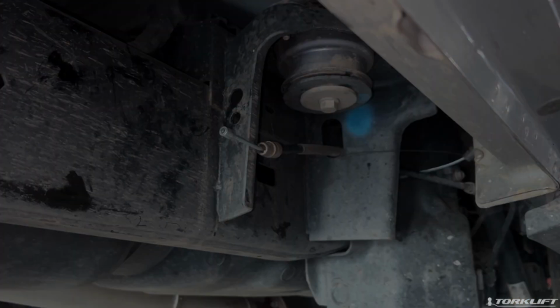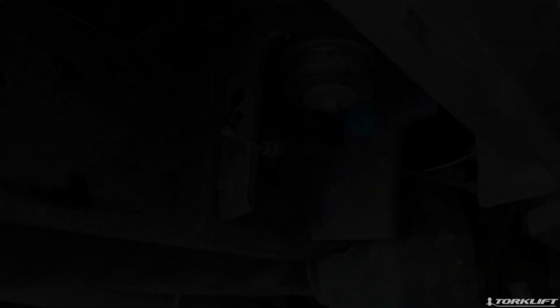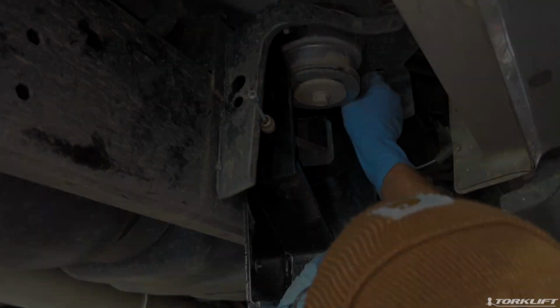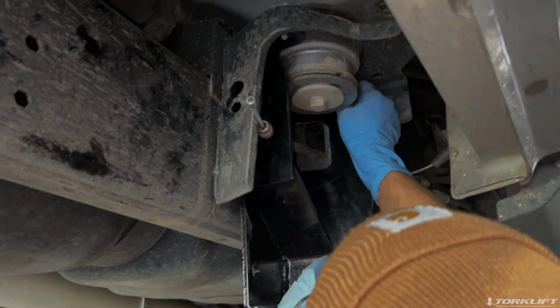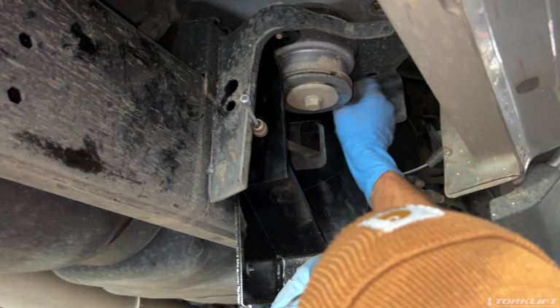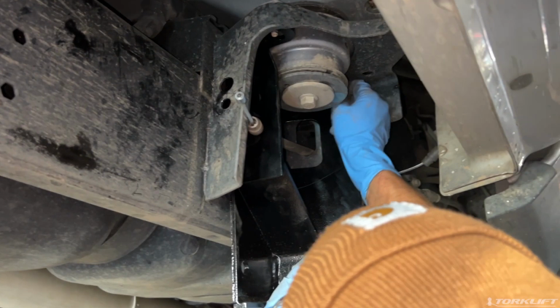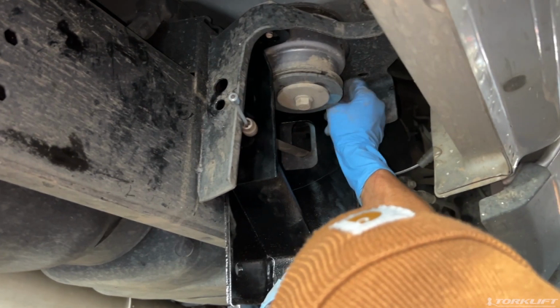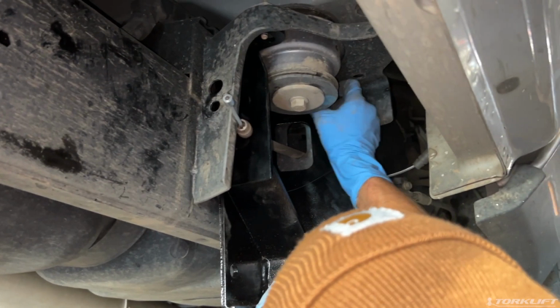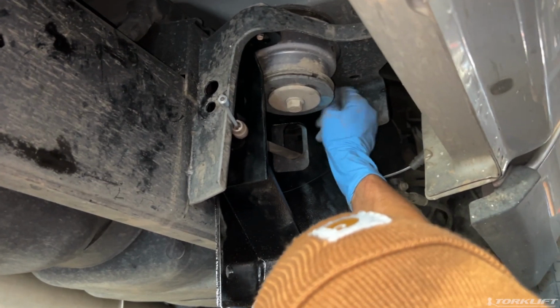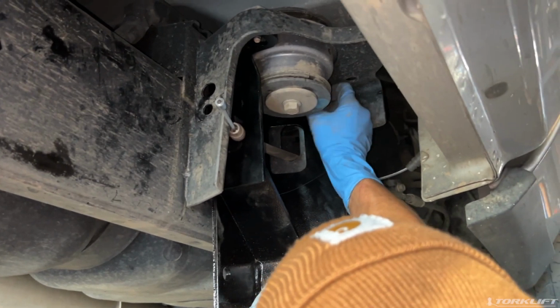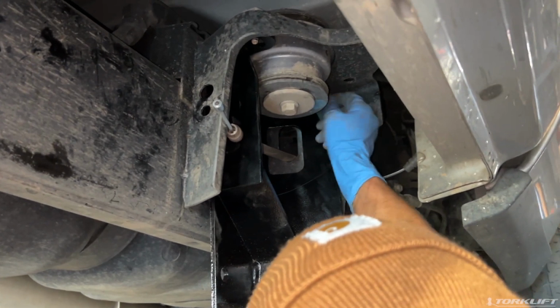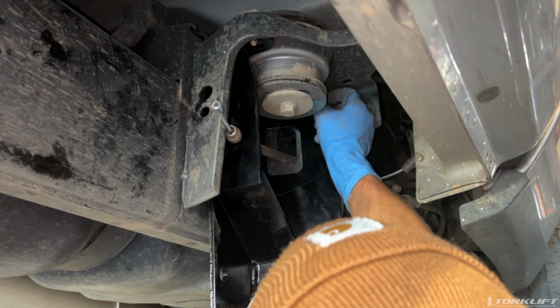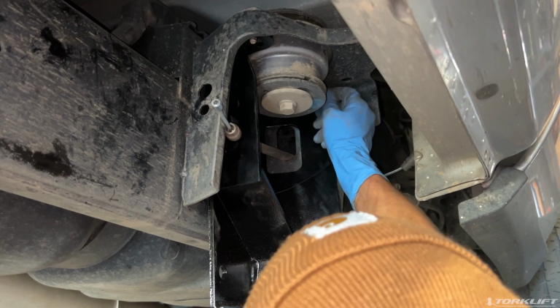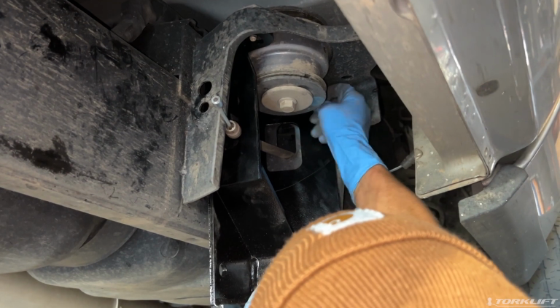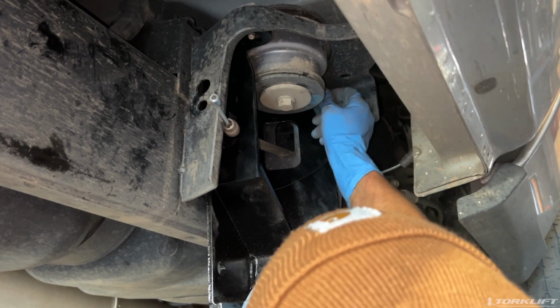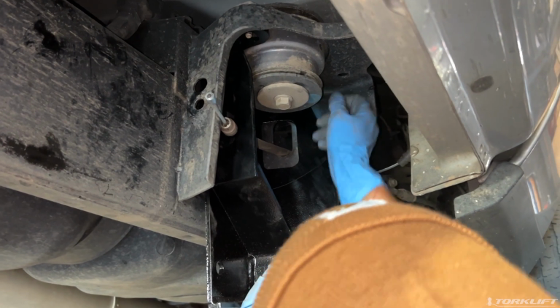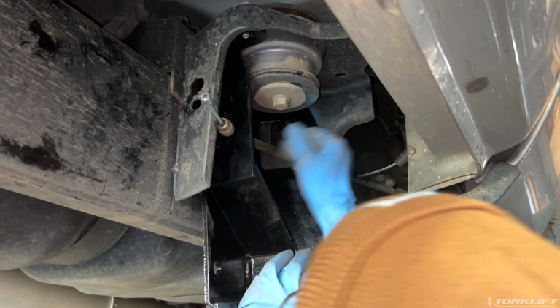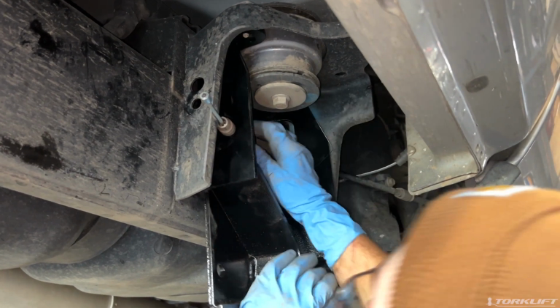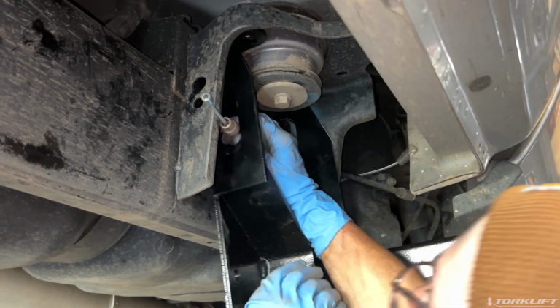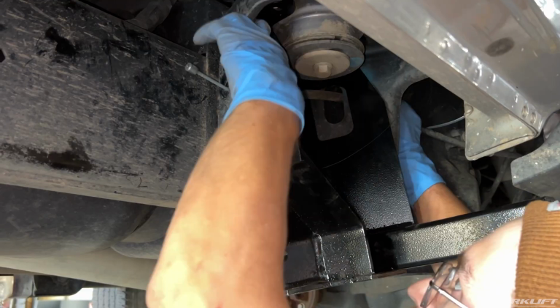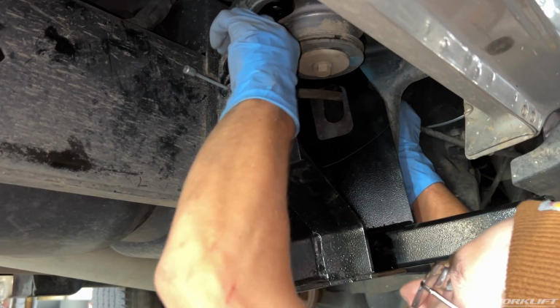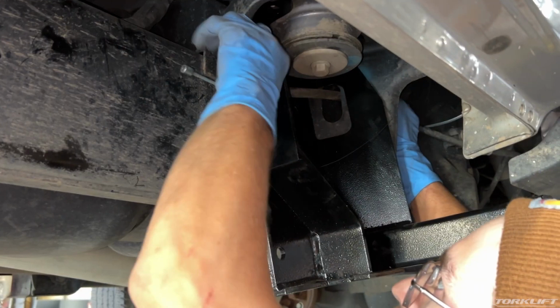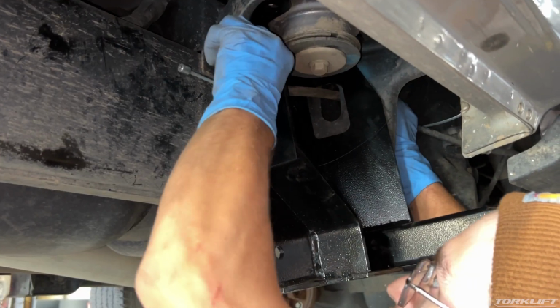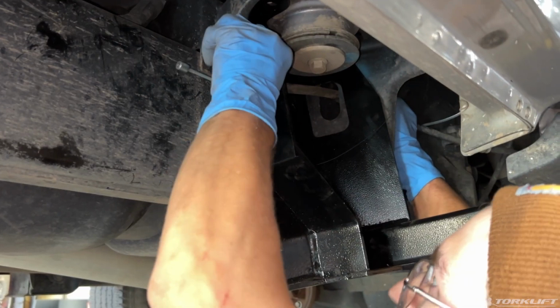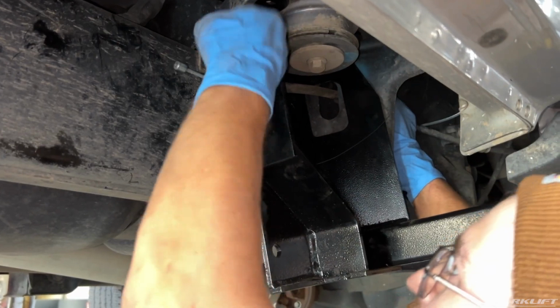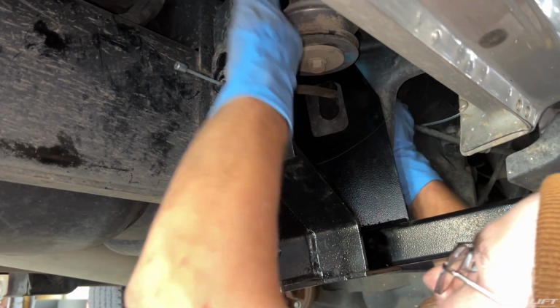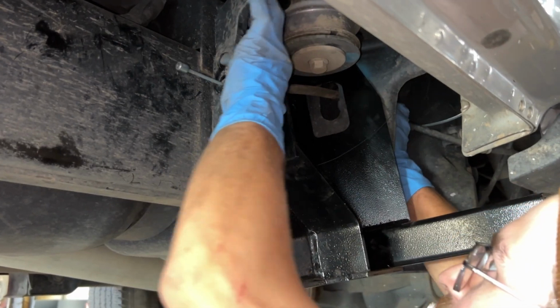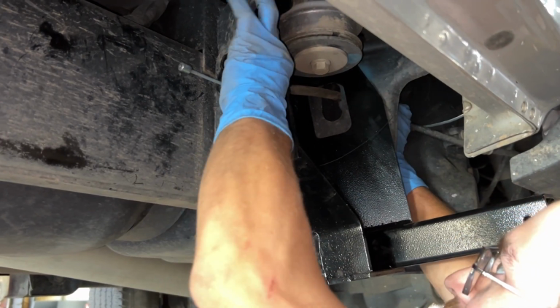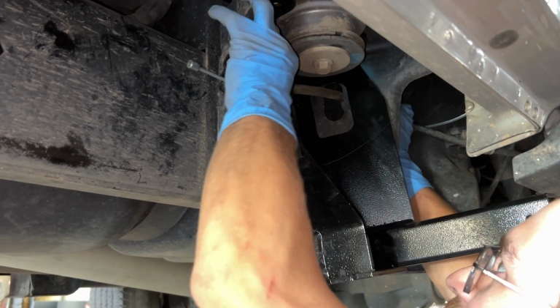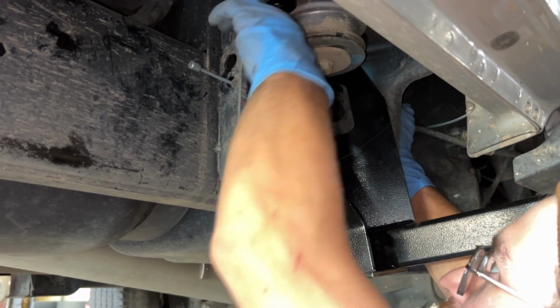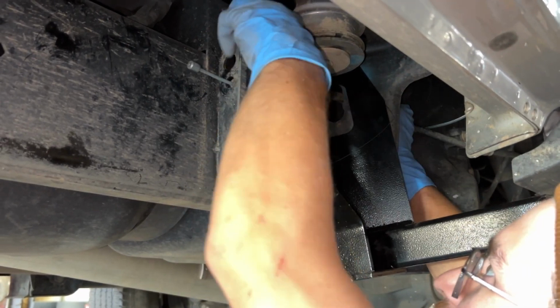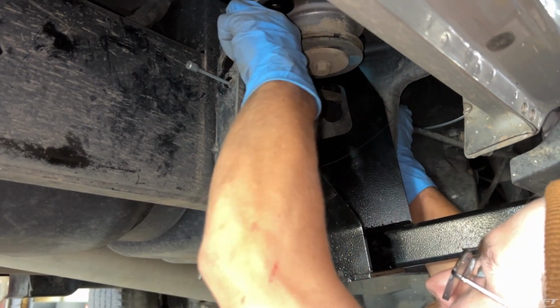When installing the driver's side, feed the parking brake cables through the tie-down and frame holes.